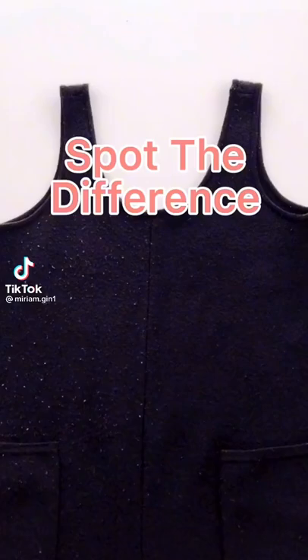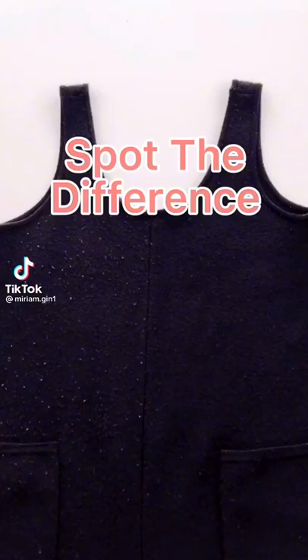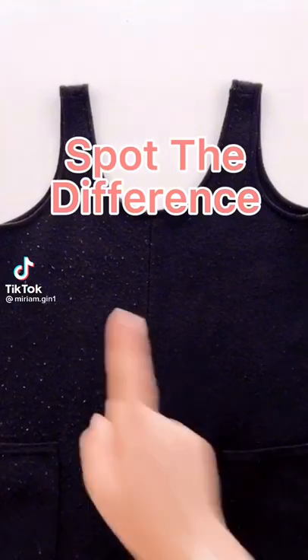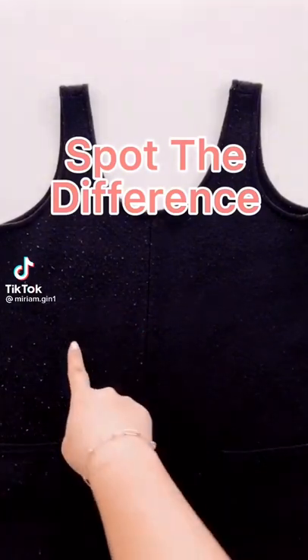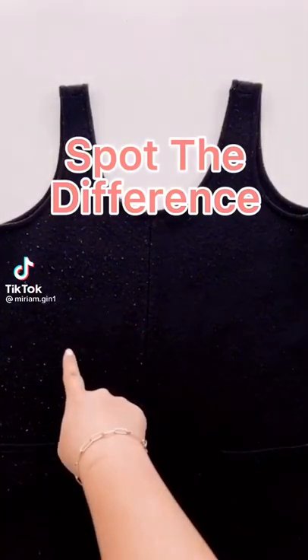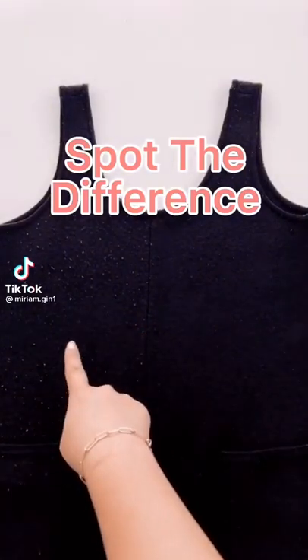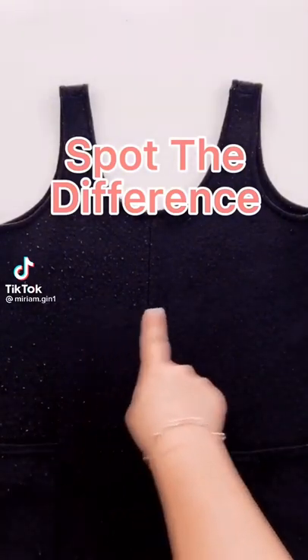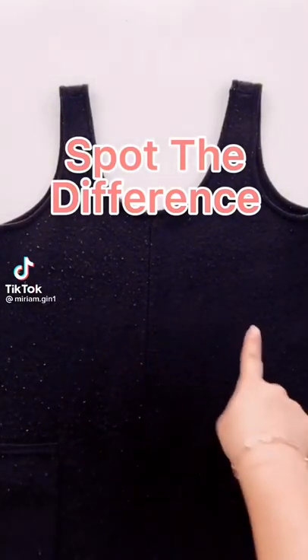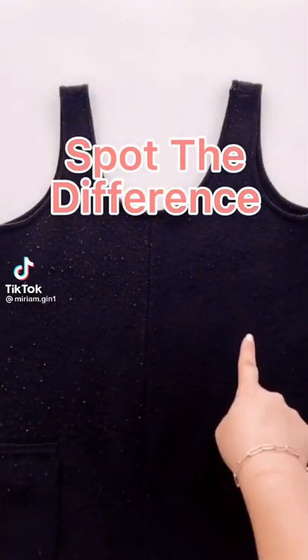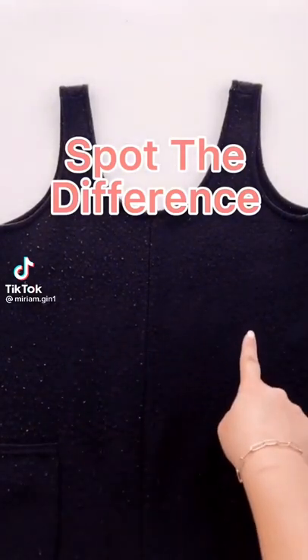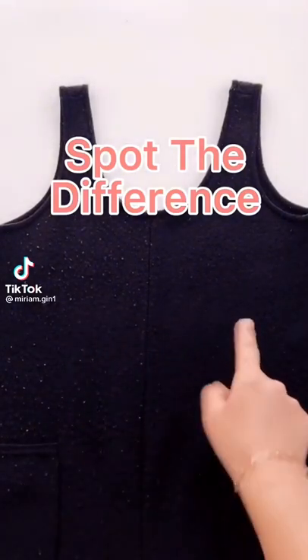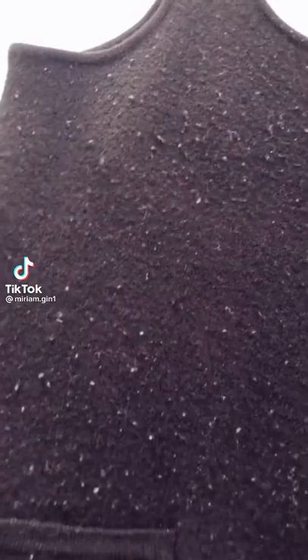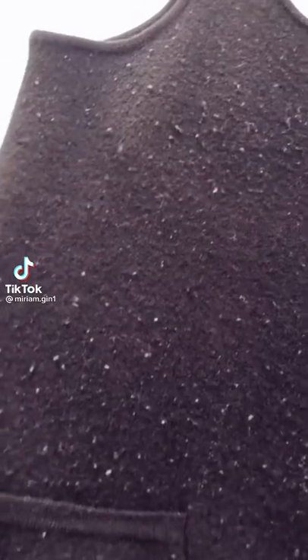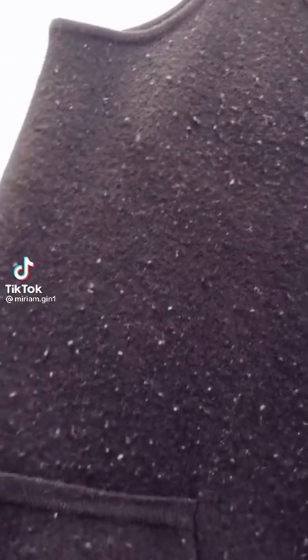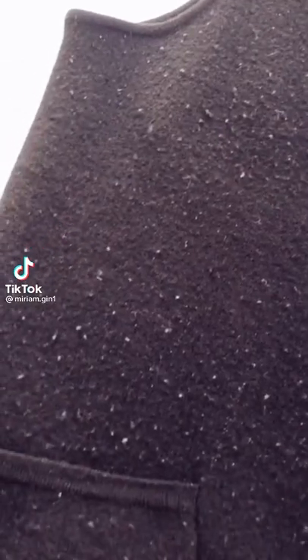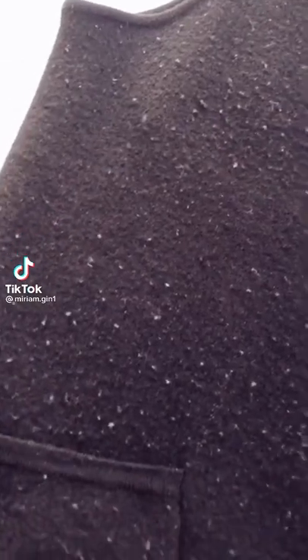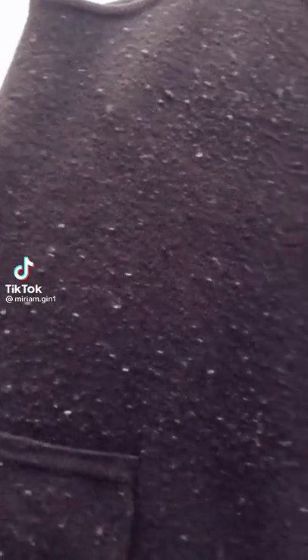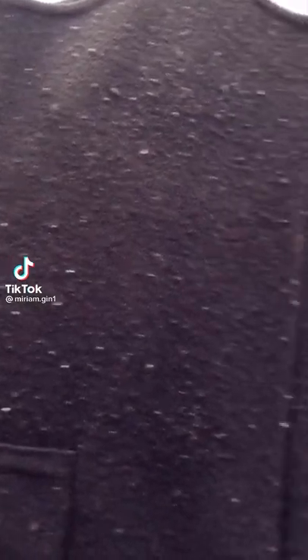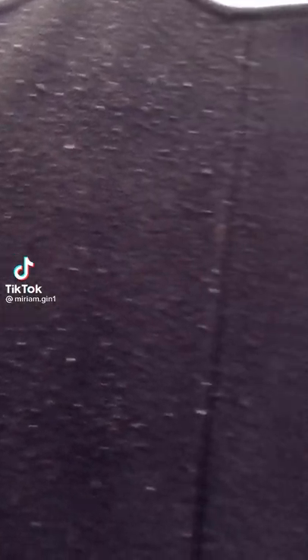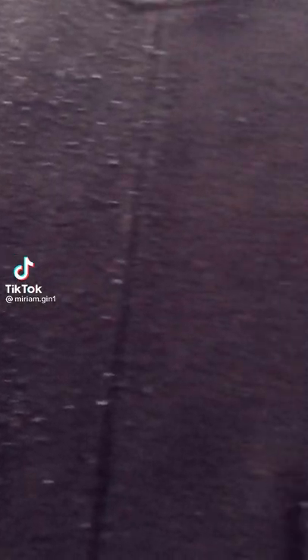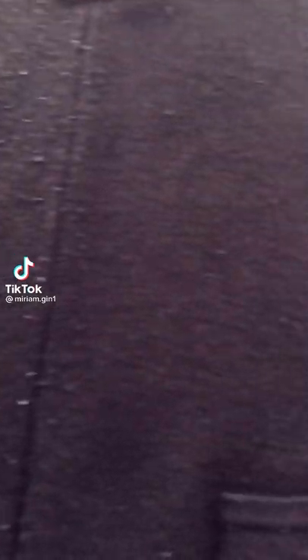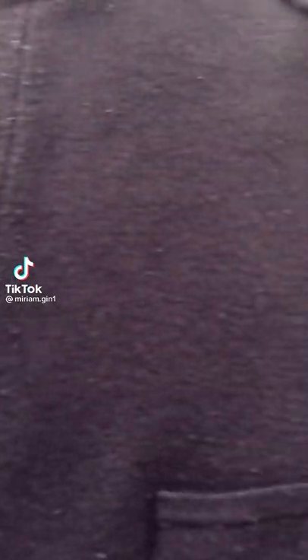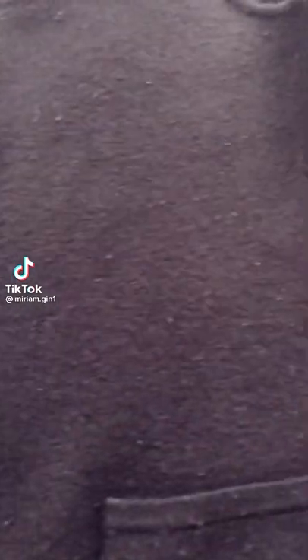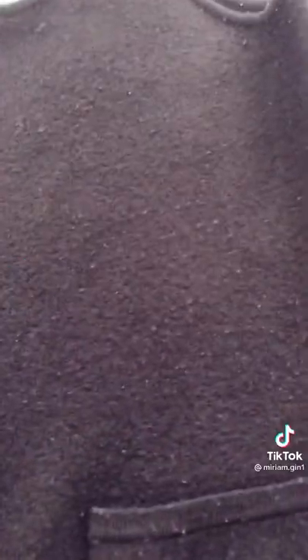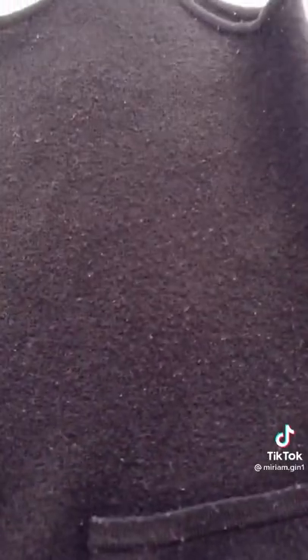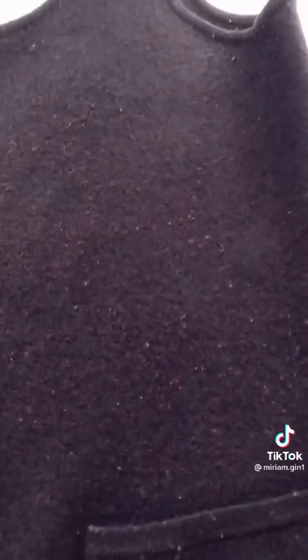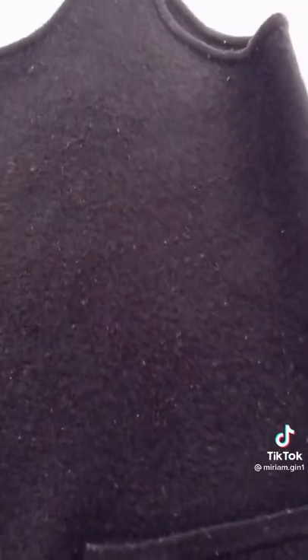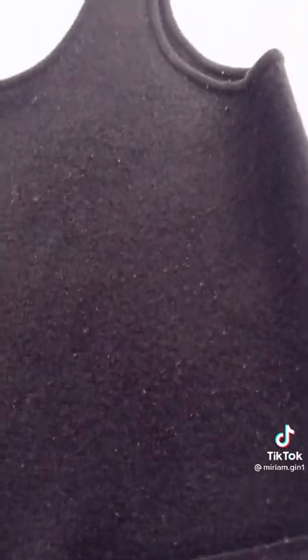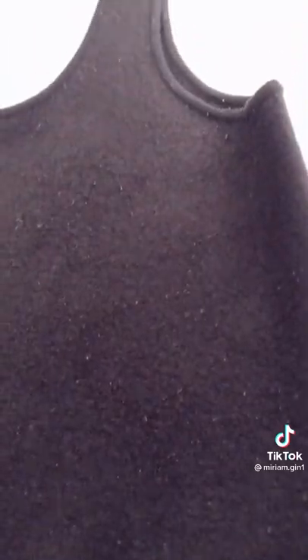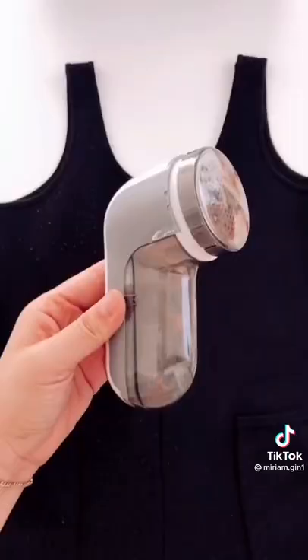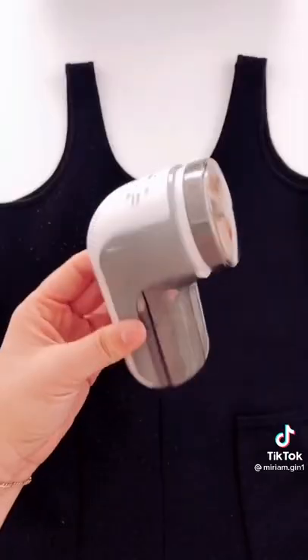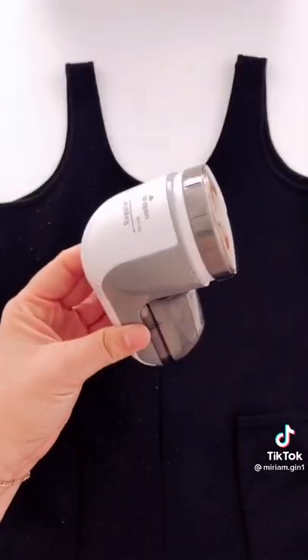Can you spot the difference? Here's a close-up of the left side with fuzz all over, and the right side is clean because I used my fabric shaver.